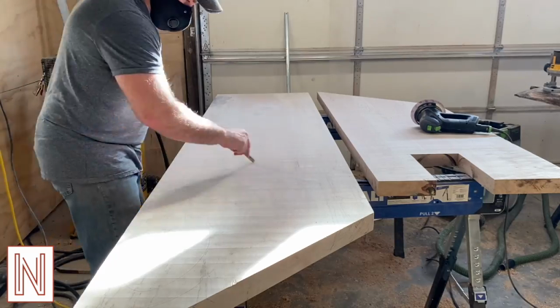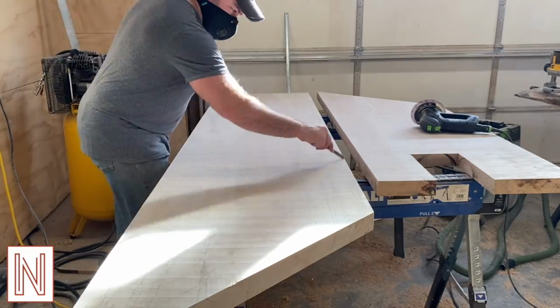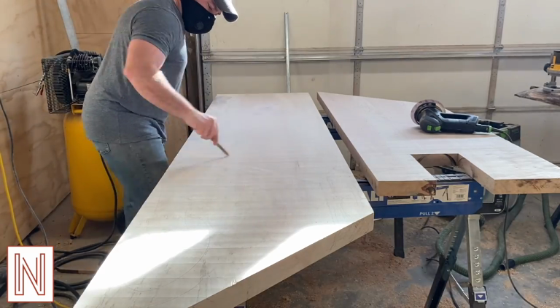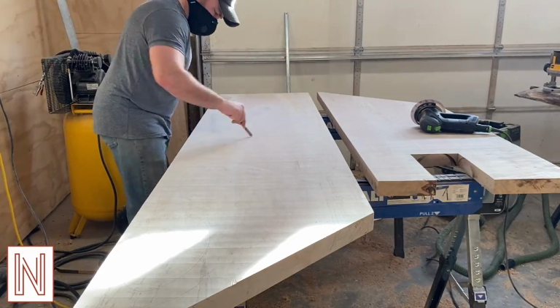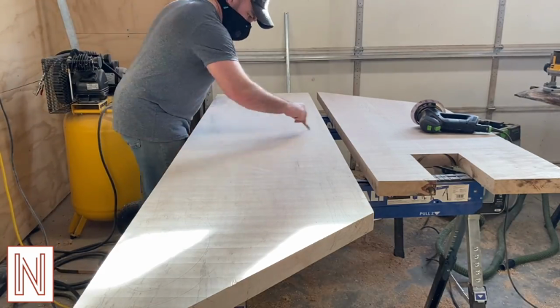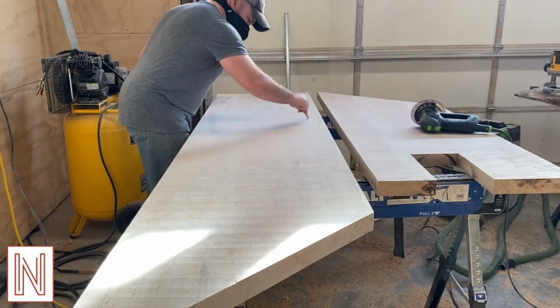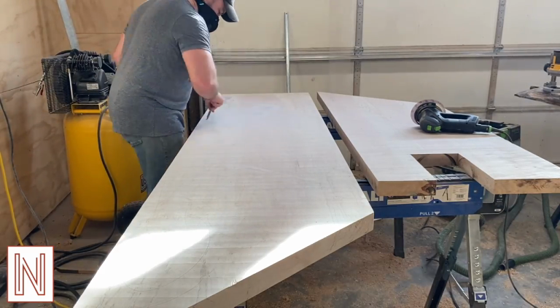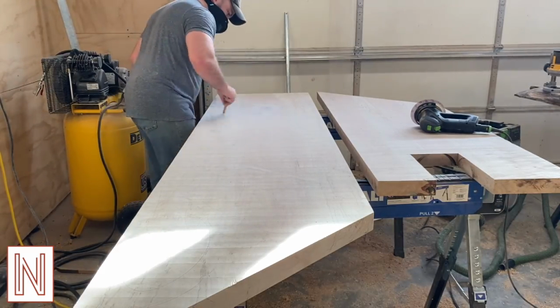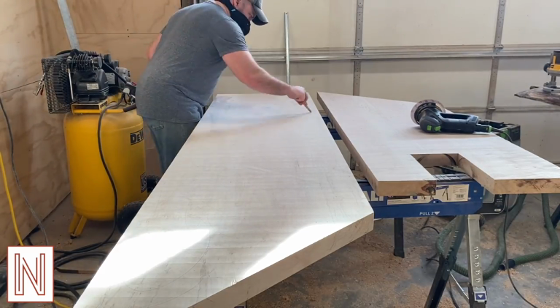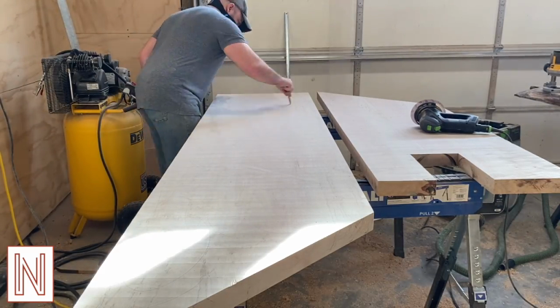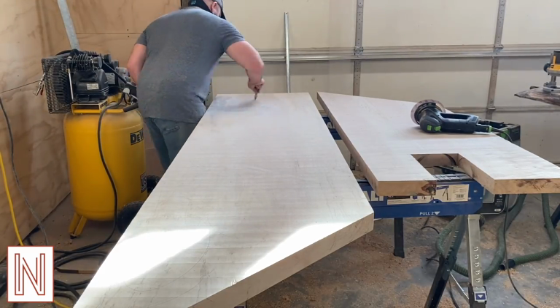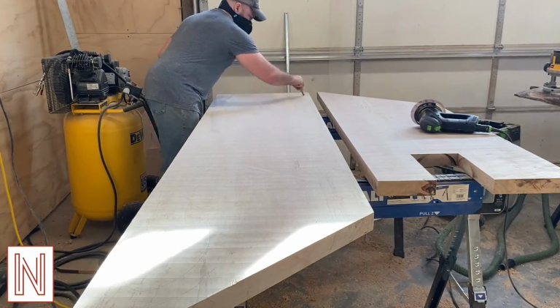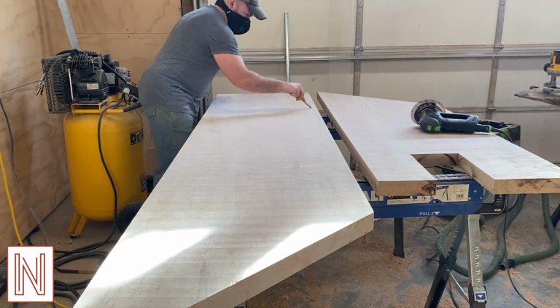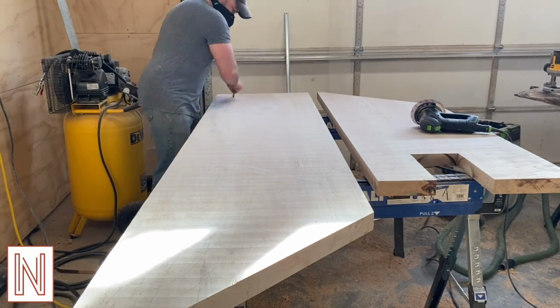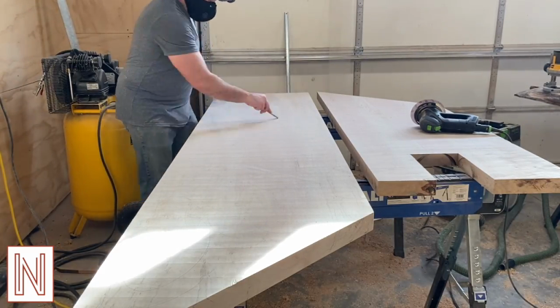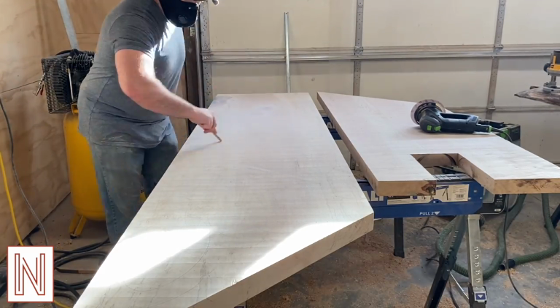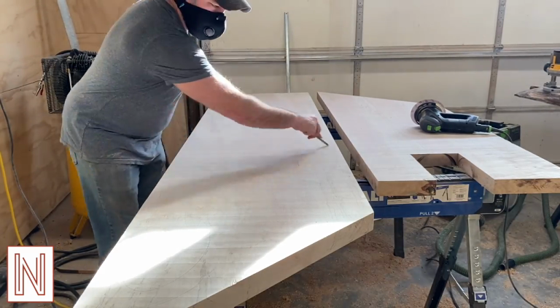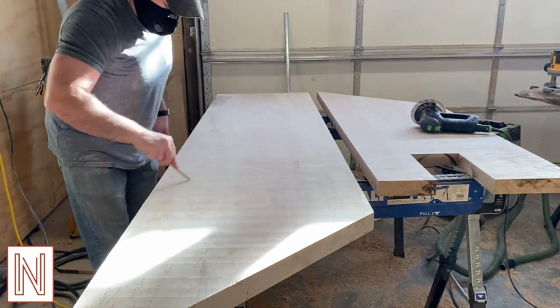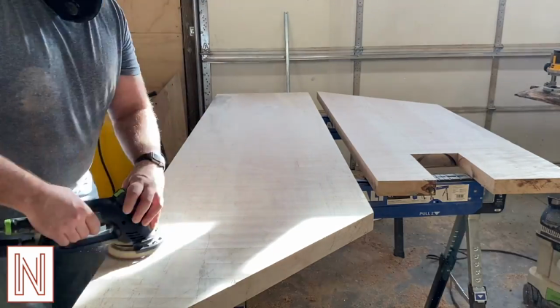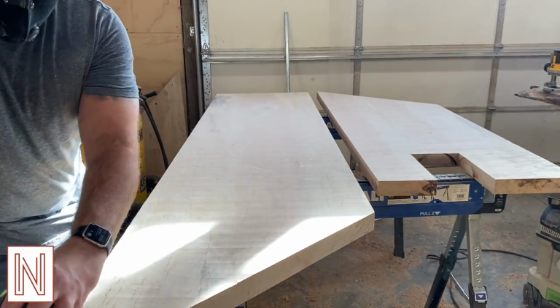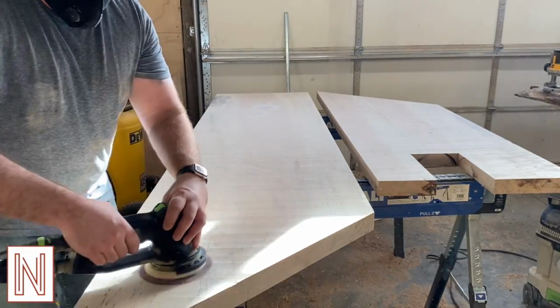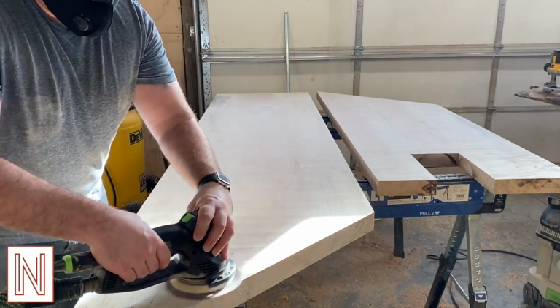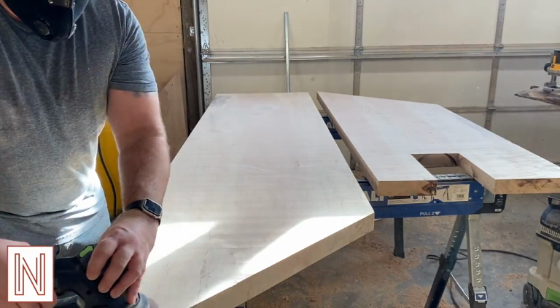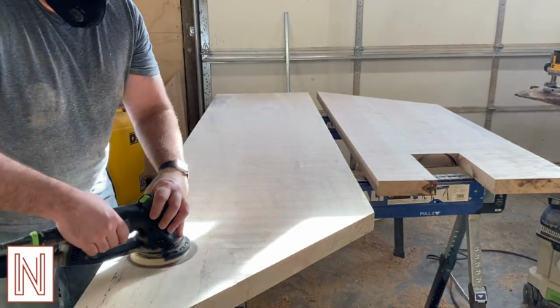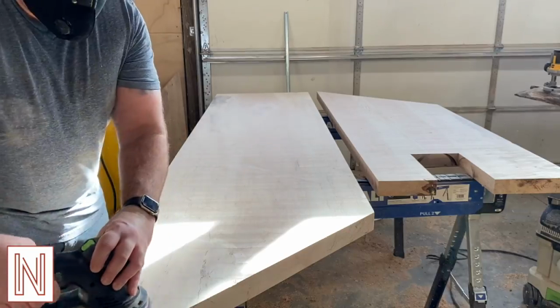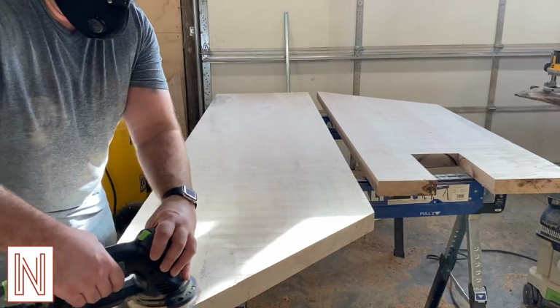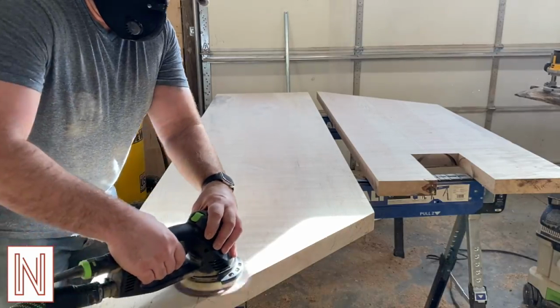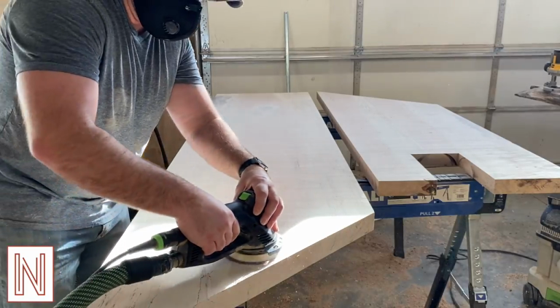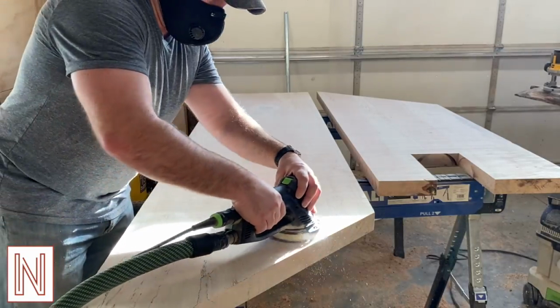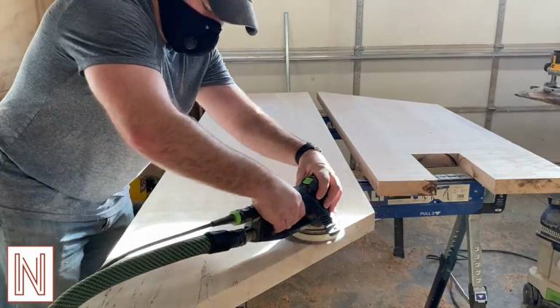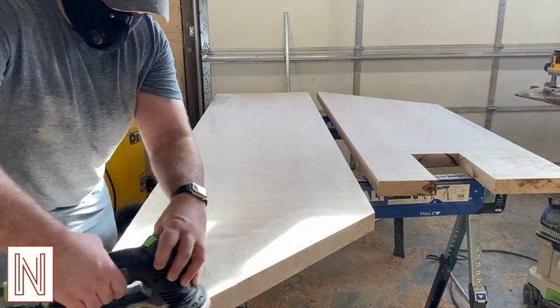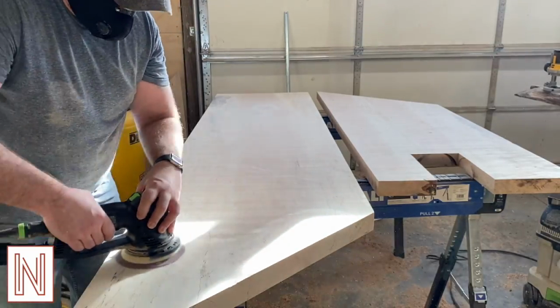For these epoxied edges I like to use gorilla tape backed with some wood clamped to the edge for reinforcement. Before sanding I like to scribble over the wood with a pencil to be sure that I don't miss any spots. And for the initial sanding I sand with 80 grit.